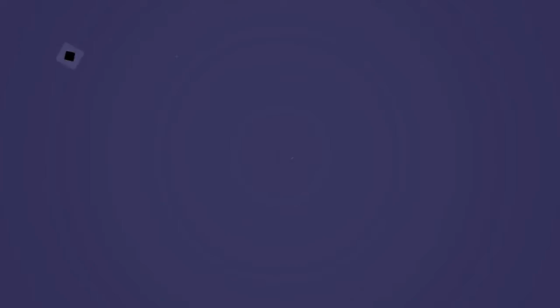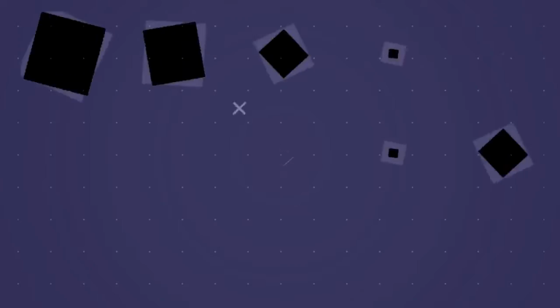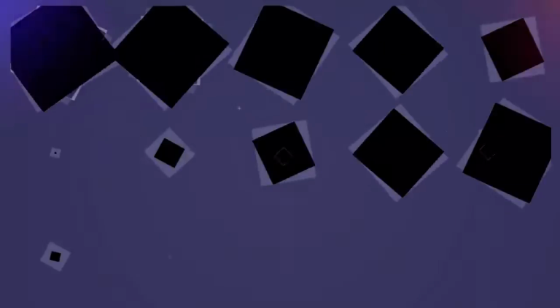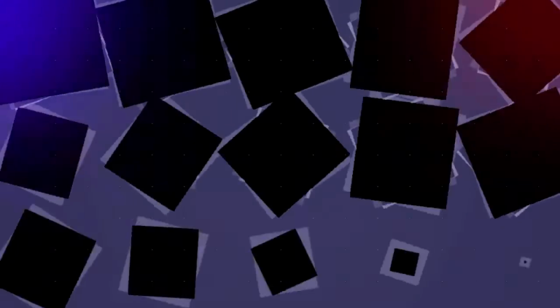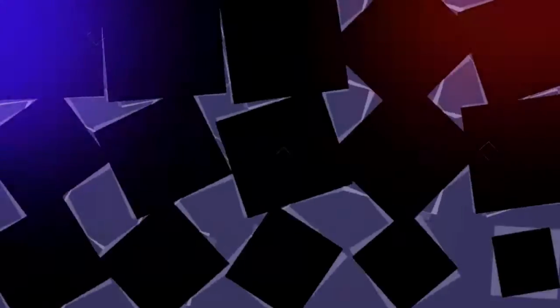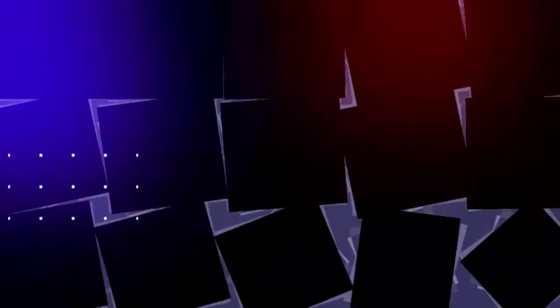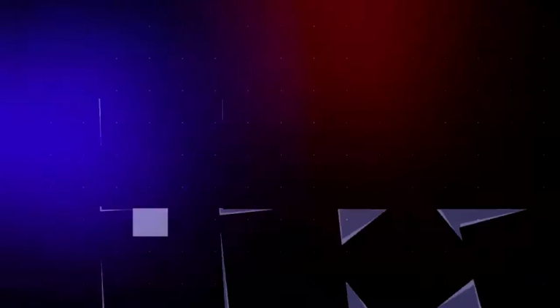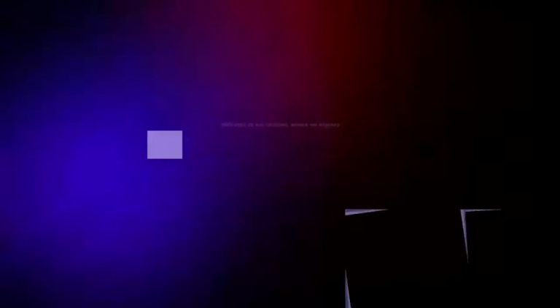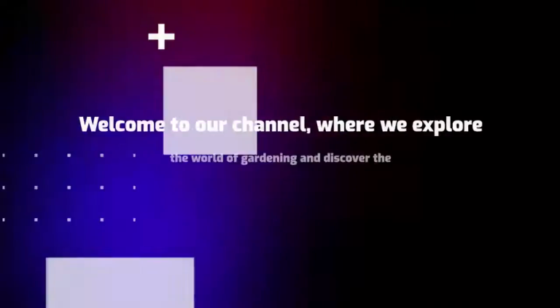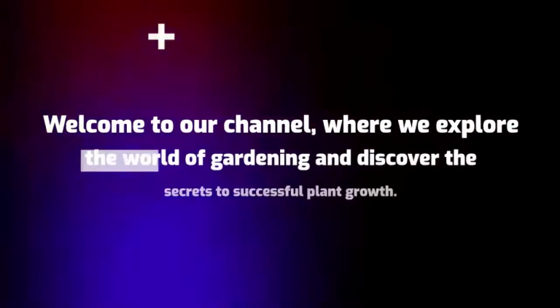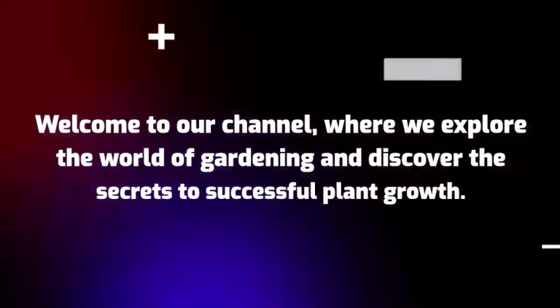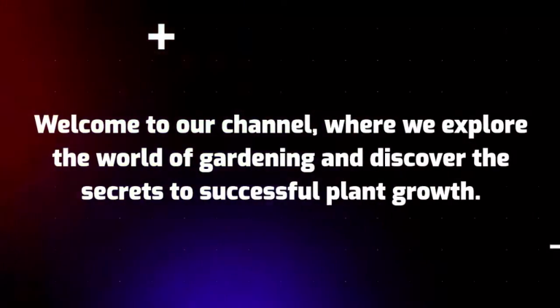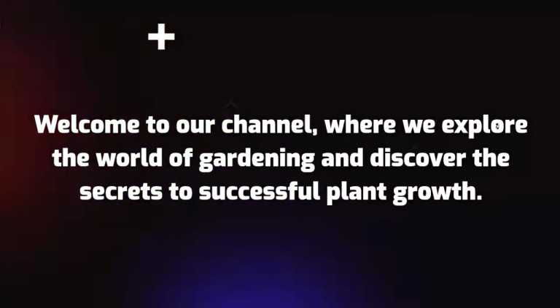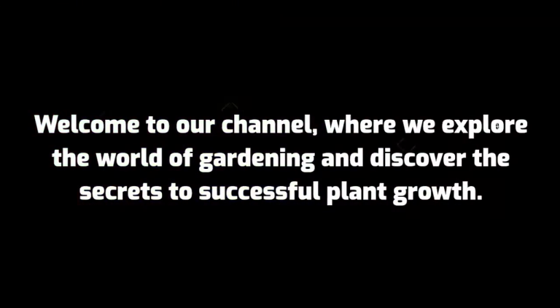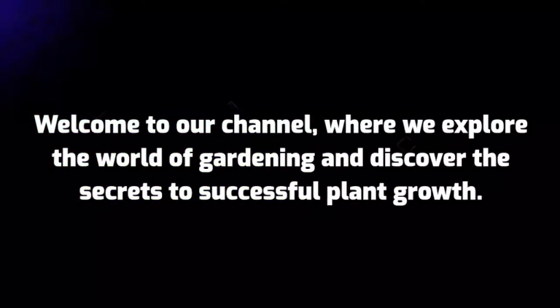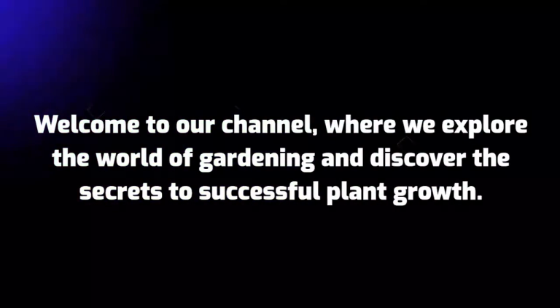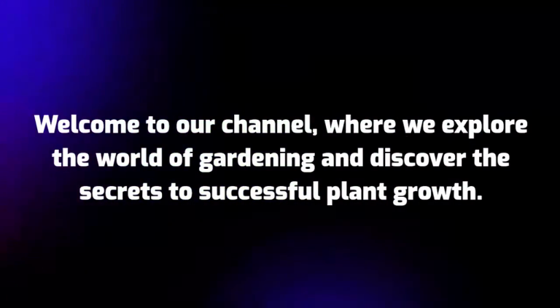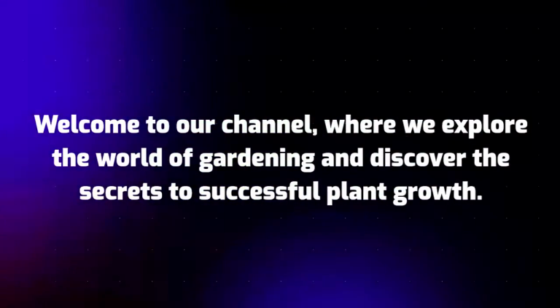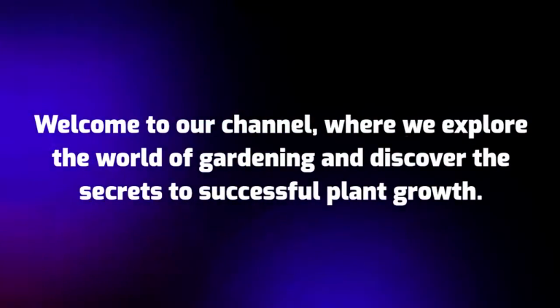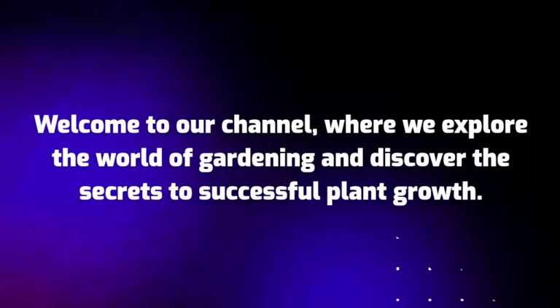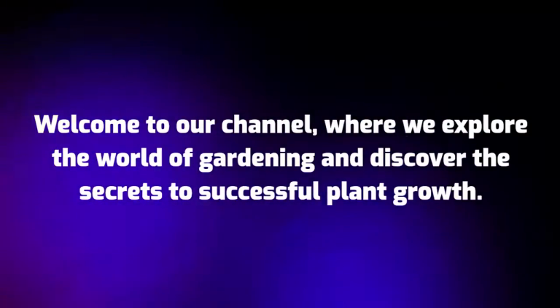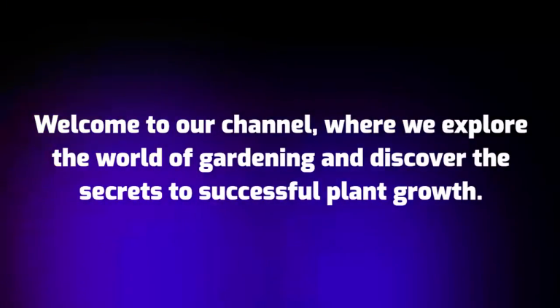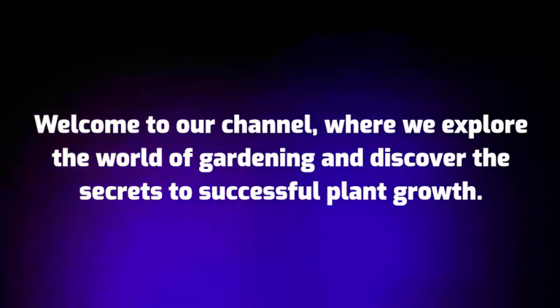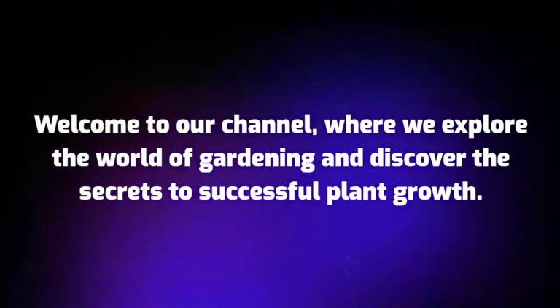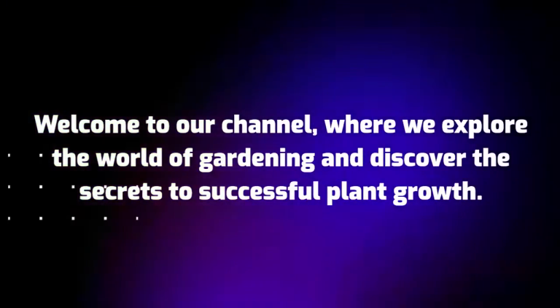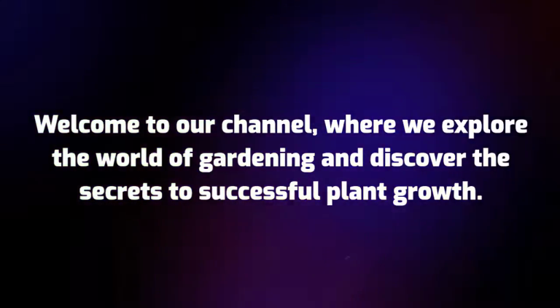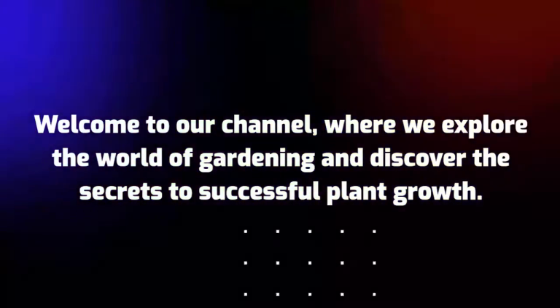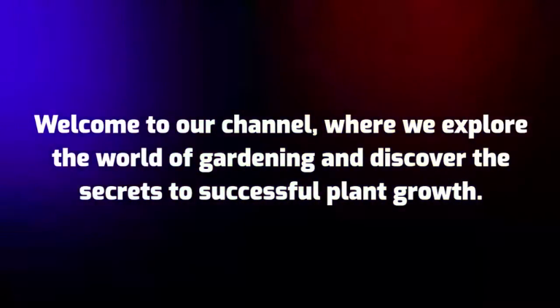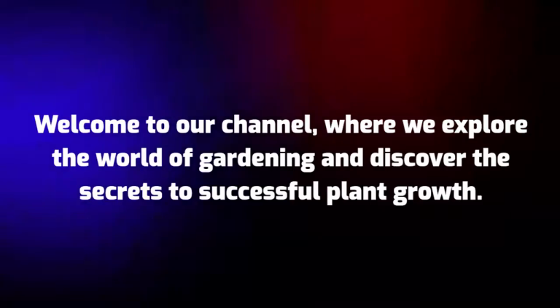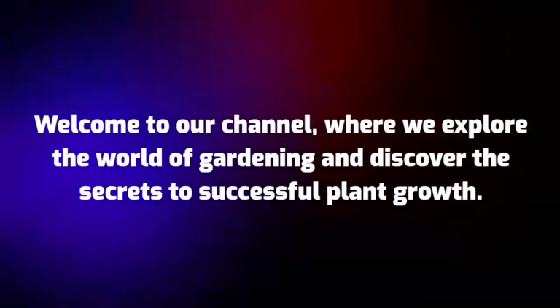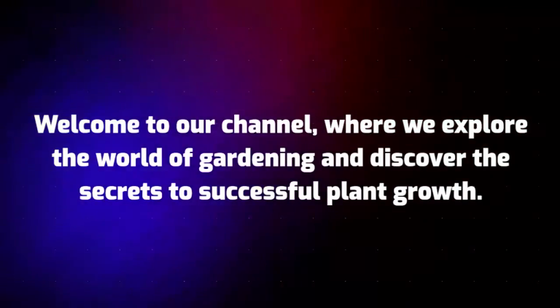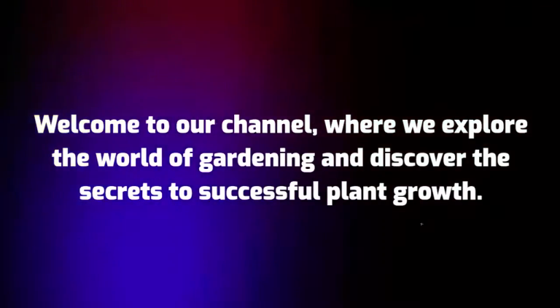Welcome to our channel, where we explore the world of gardening and discover the secrets to successful plant growth.